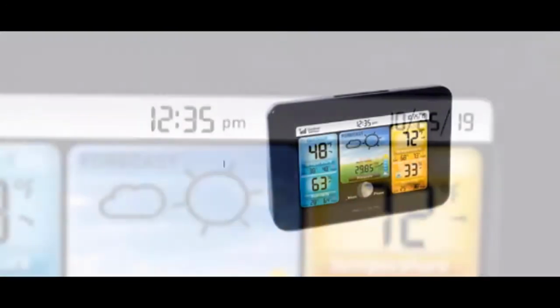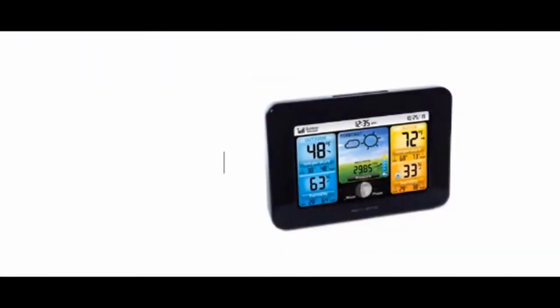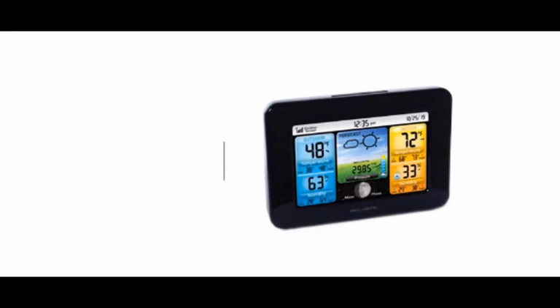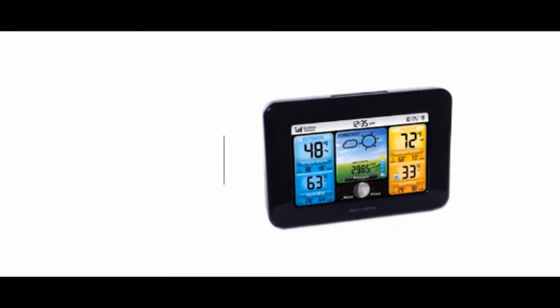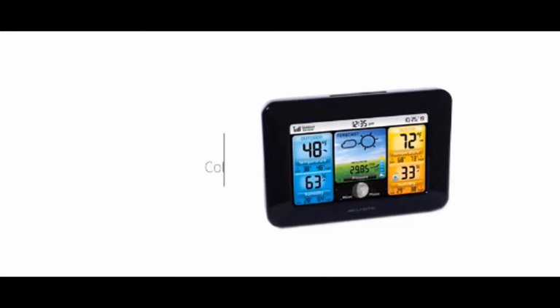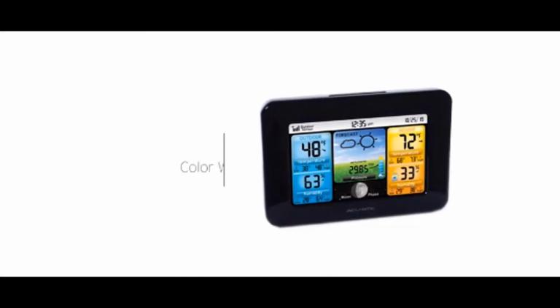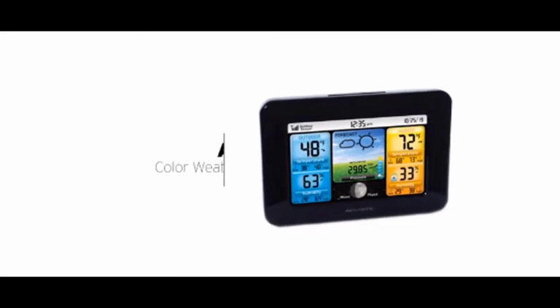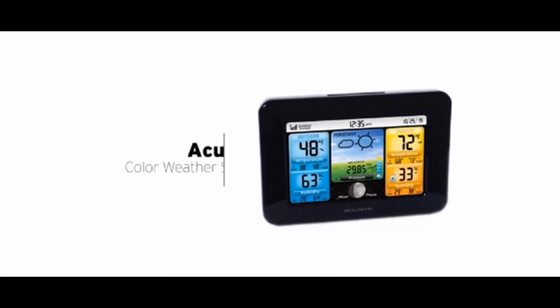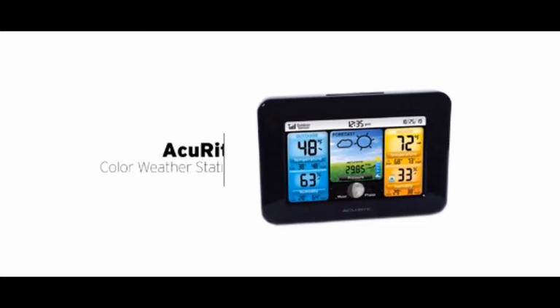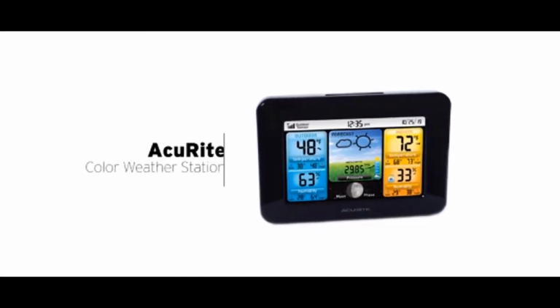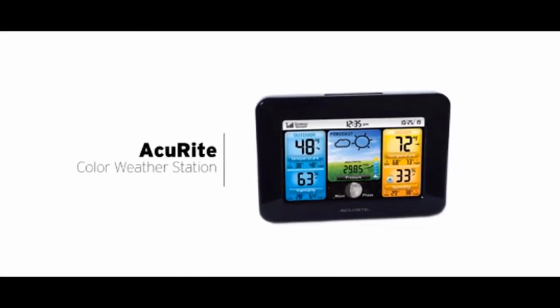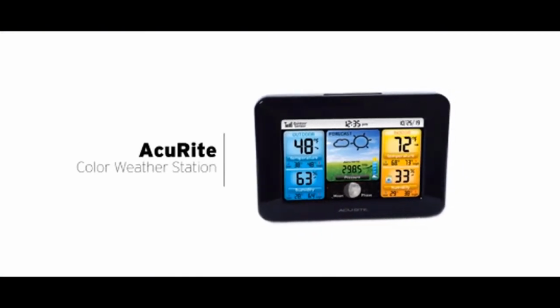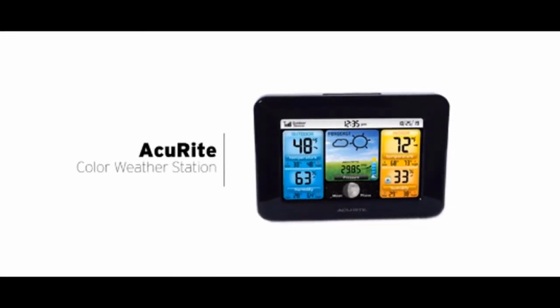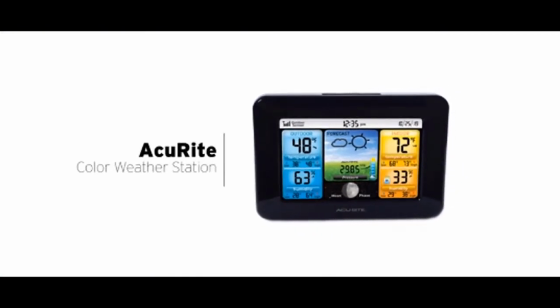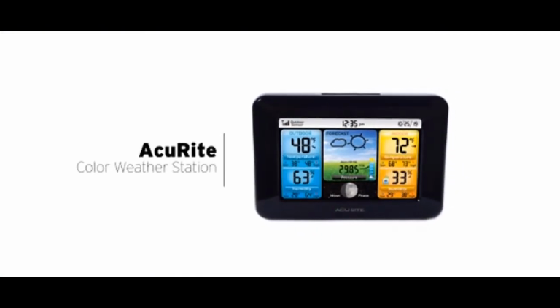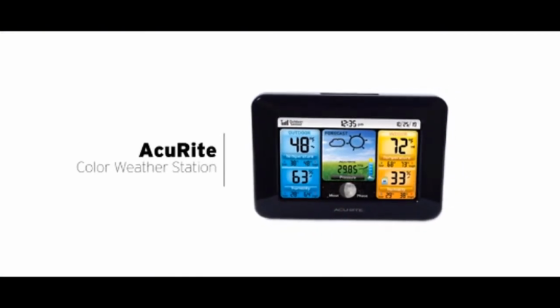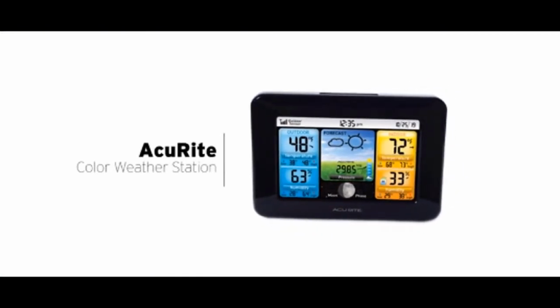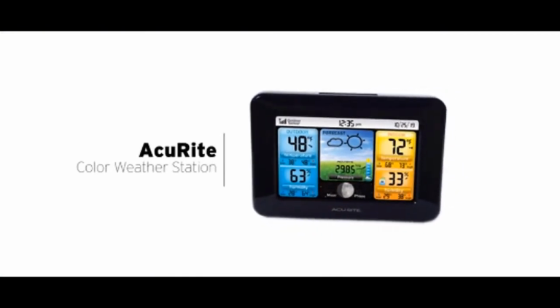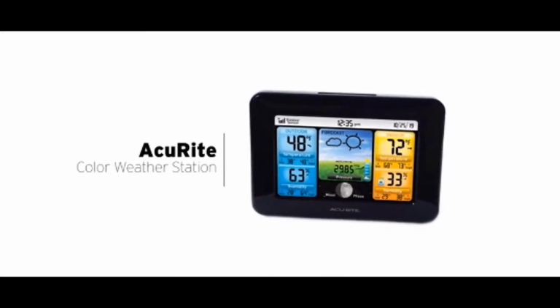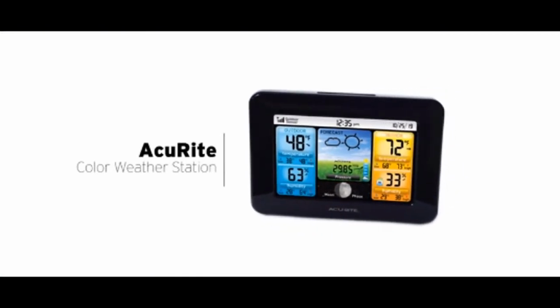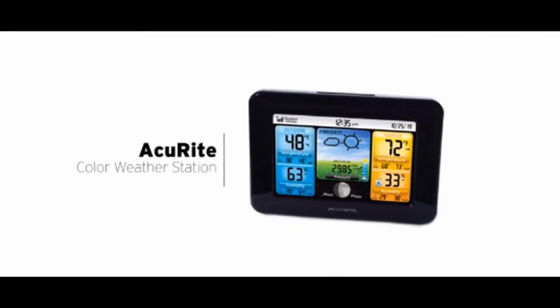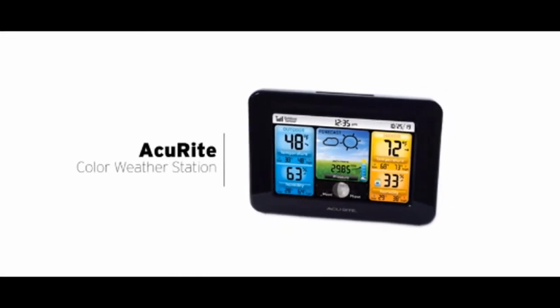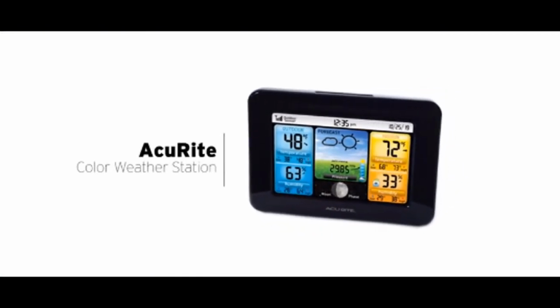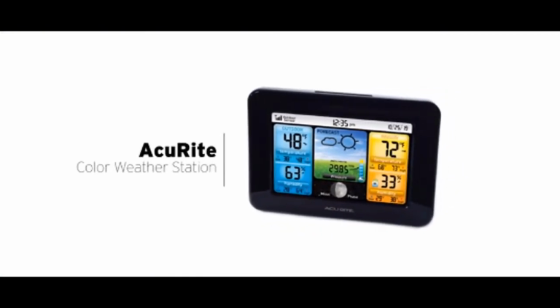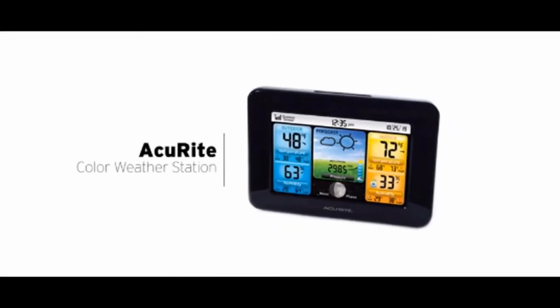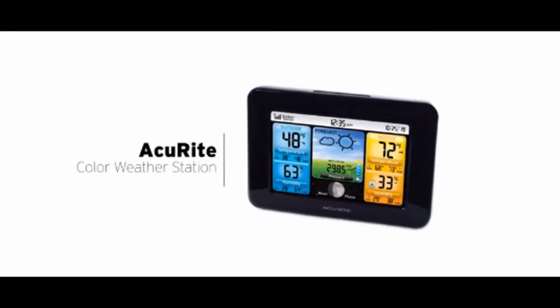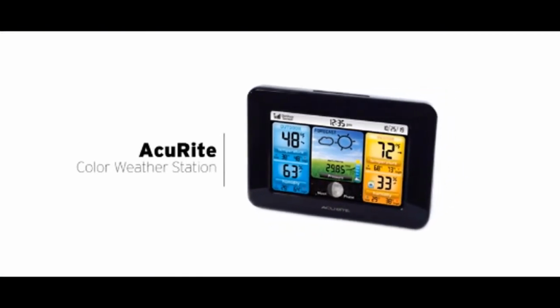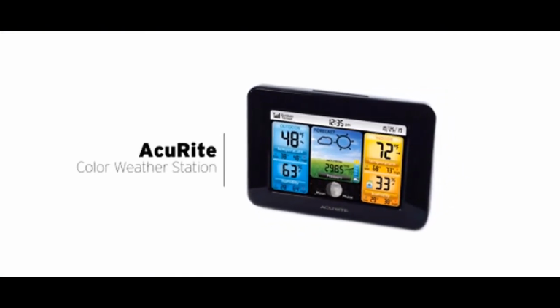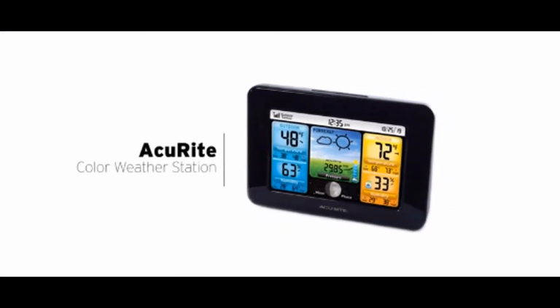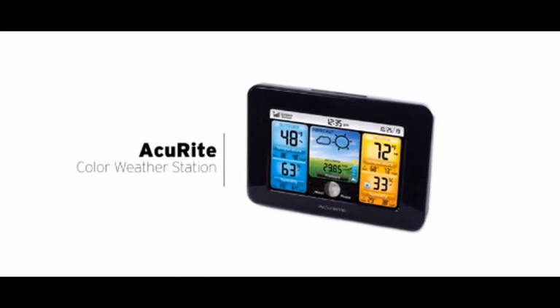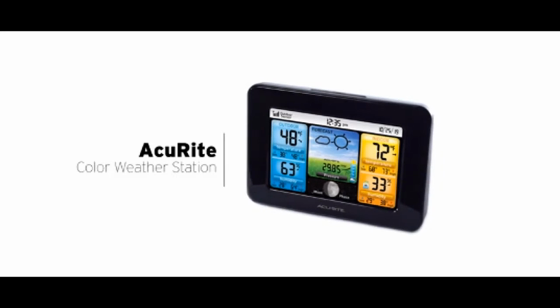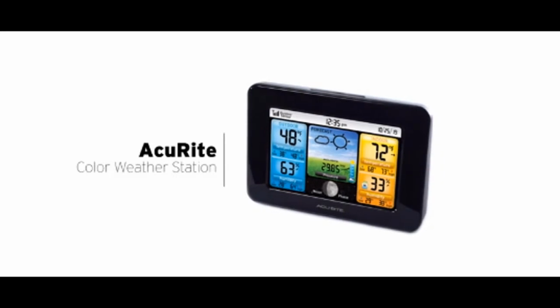Enjoy the weather and time information you need at a glance with the Accurite color weather station.